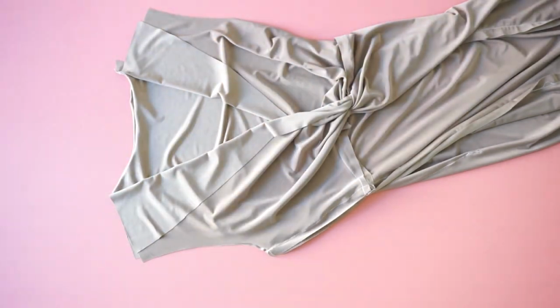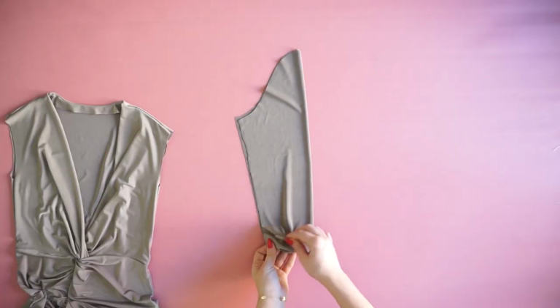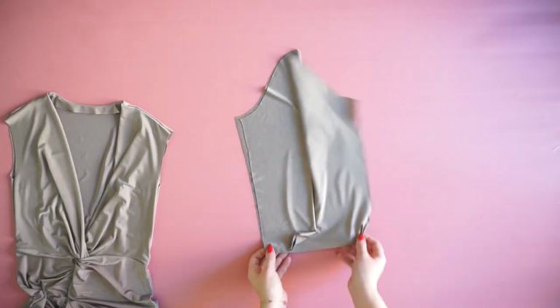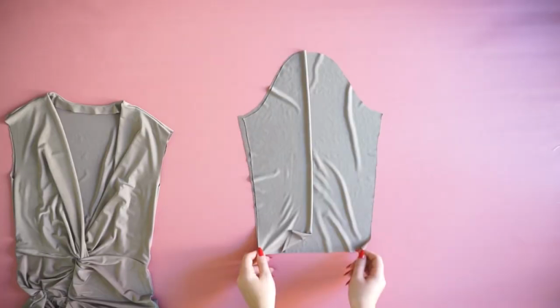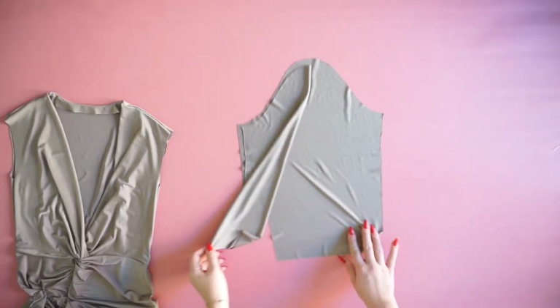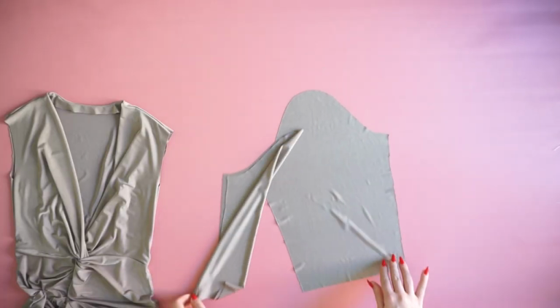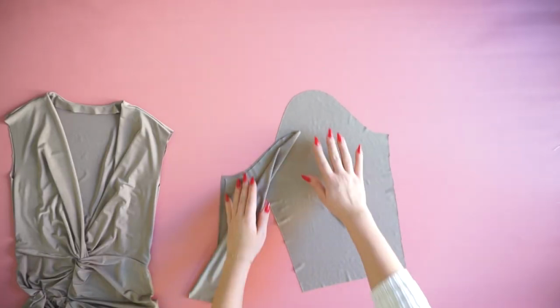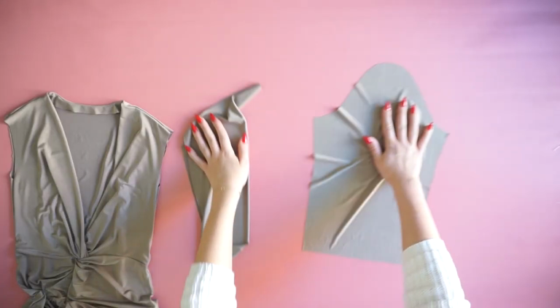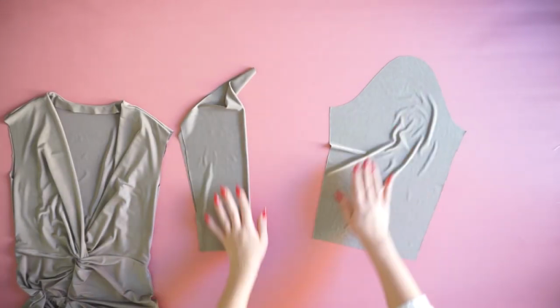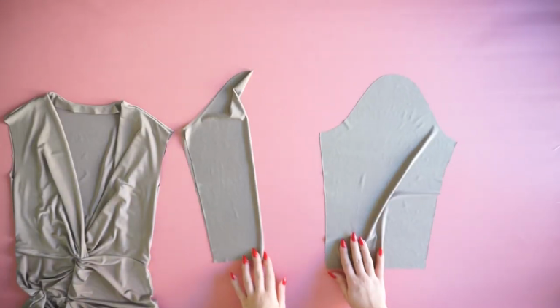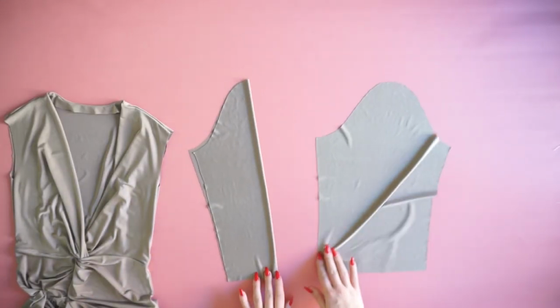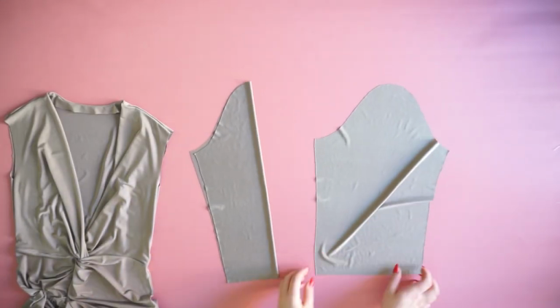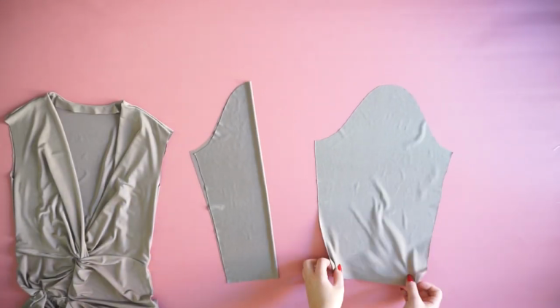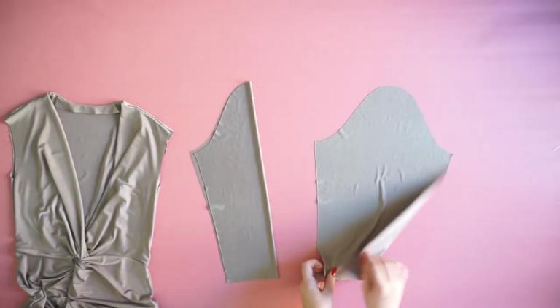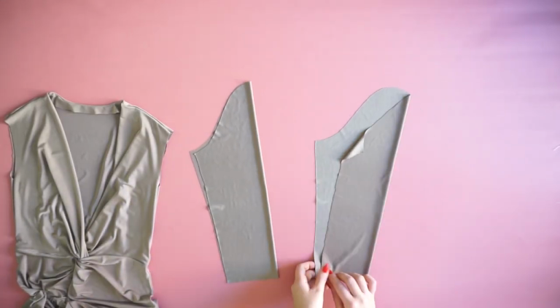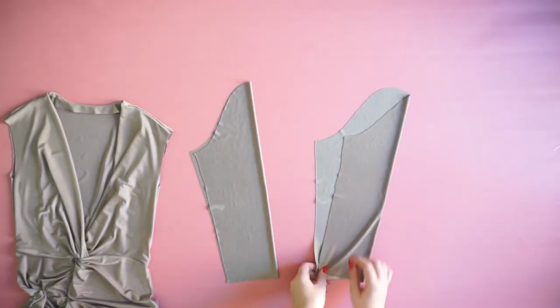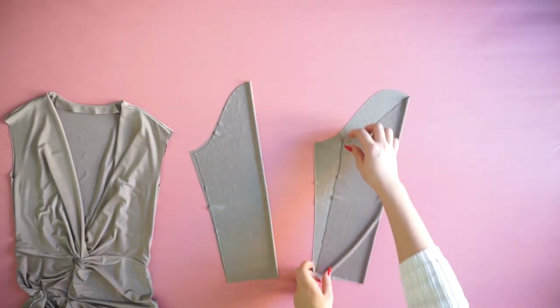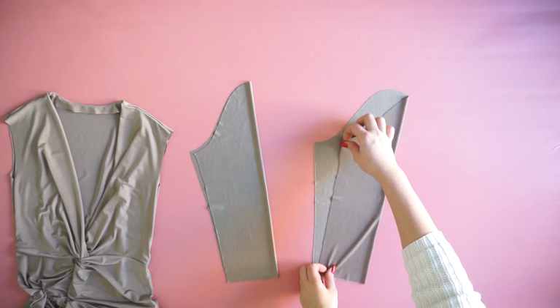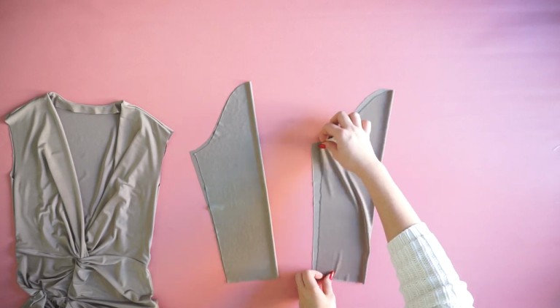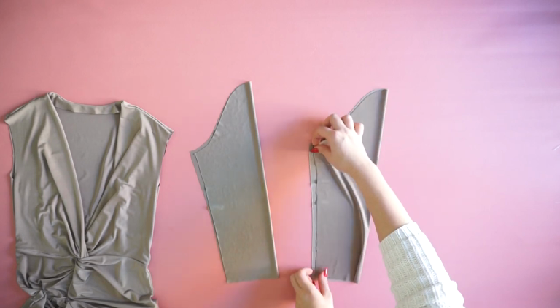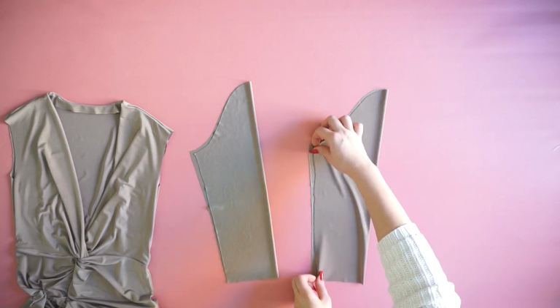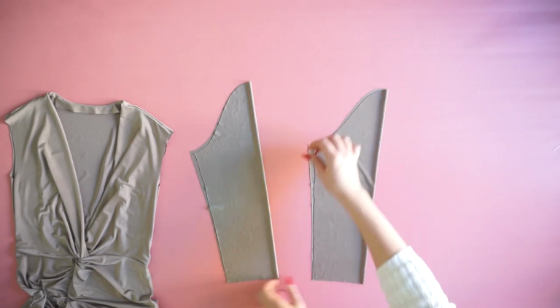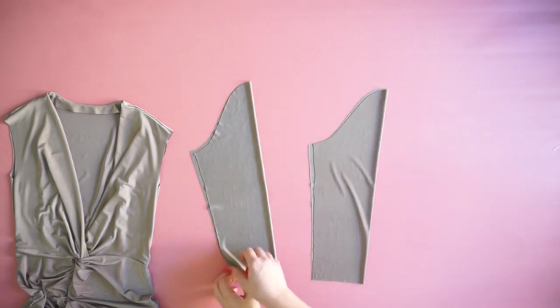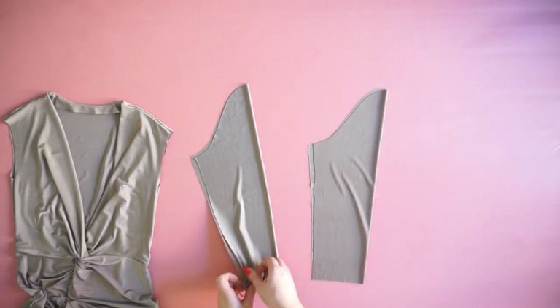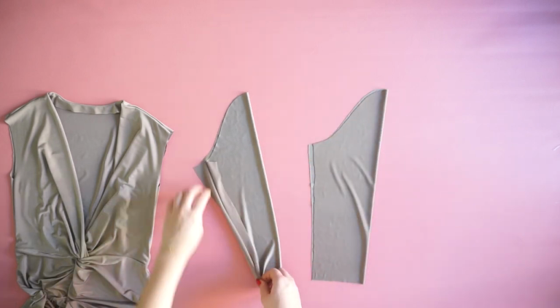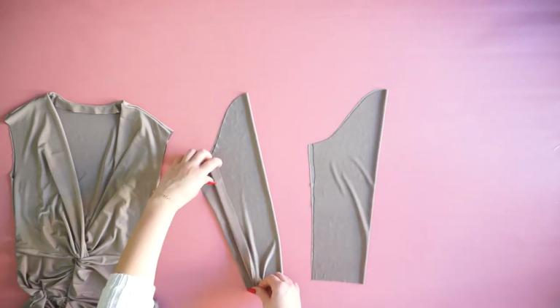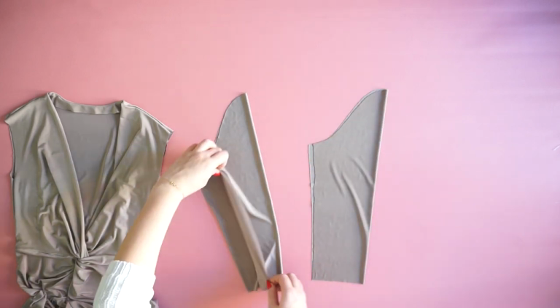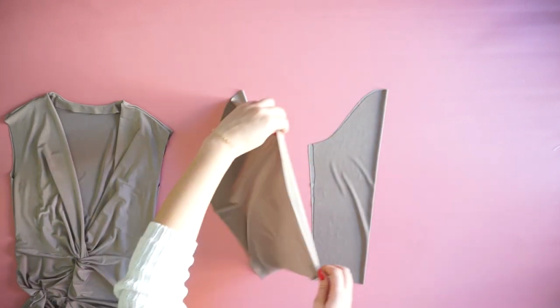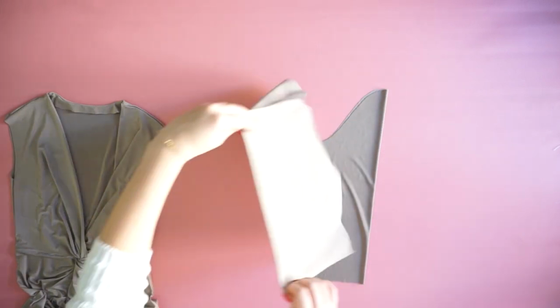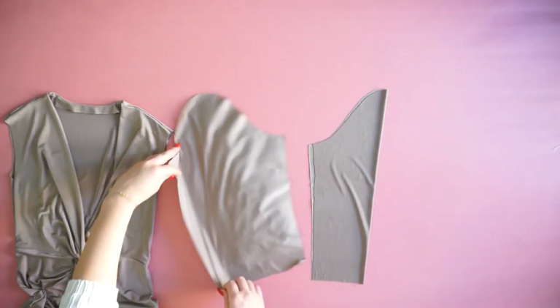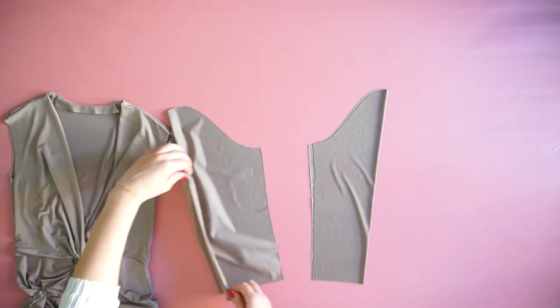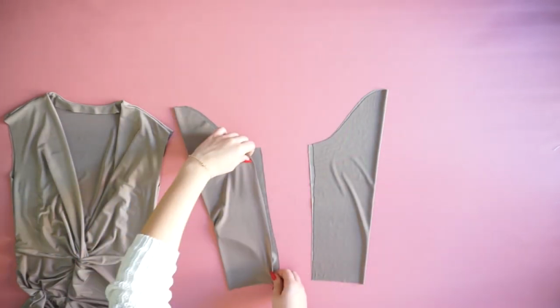The last step is to sew the sleeves. I'm just going to fold them in half, sew the sides, and then connect them together with the dress.